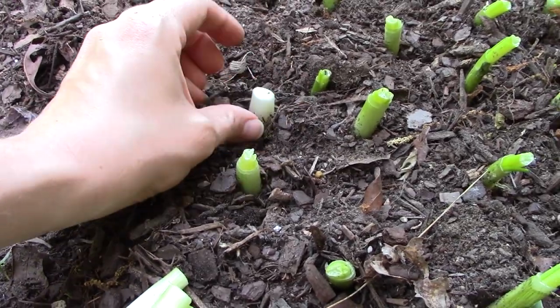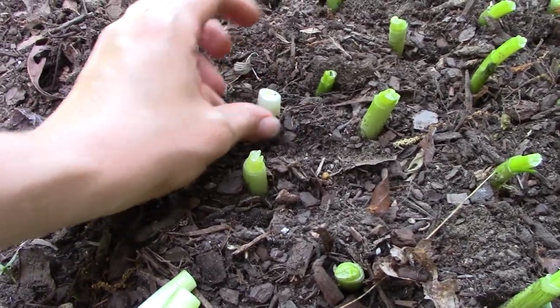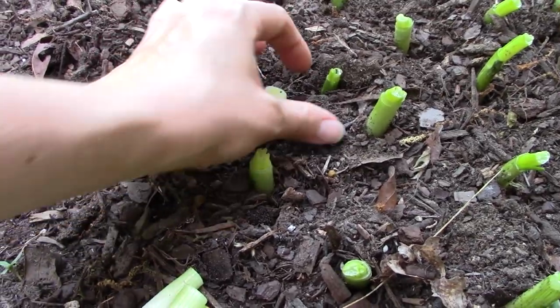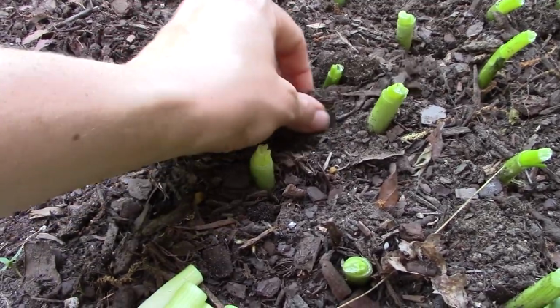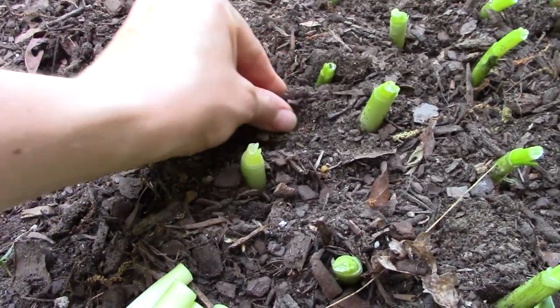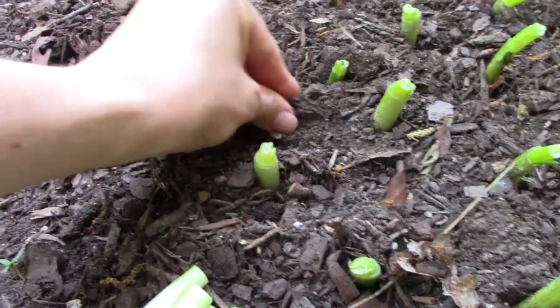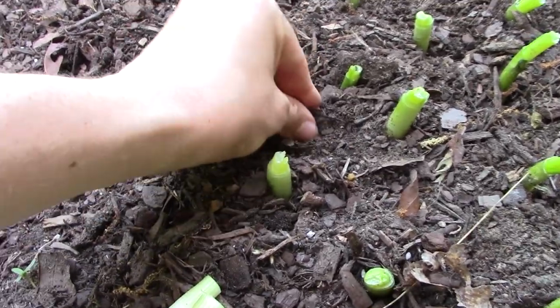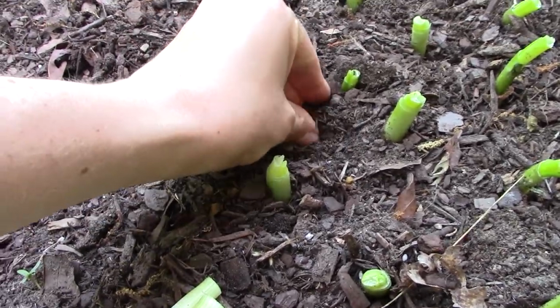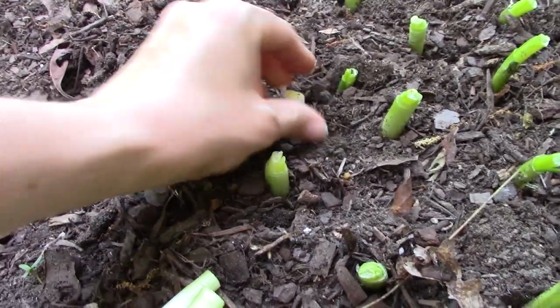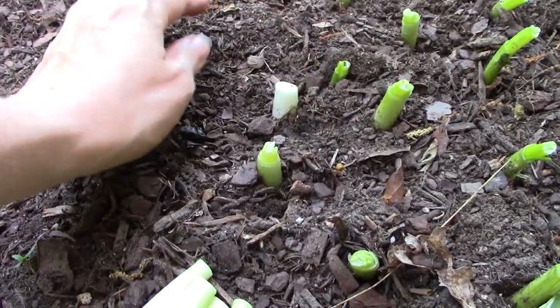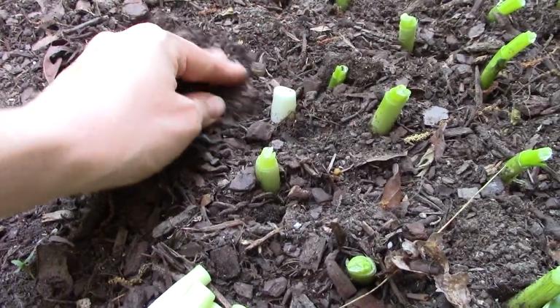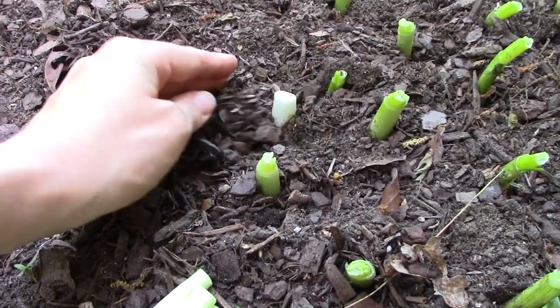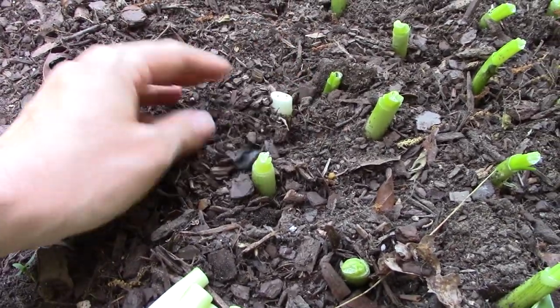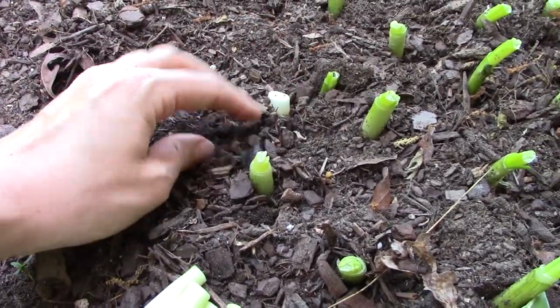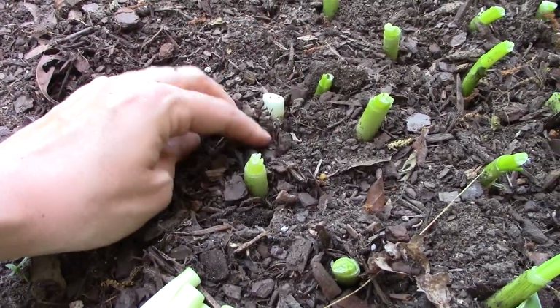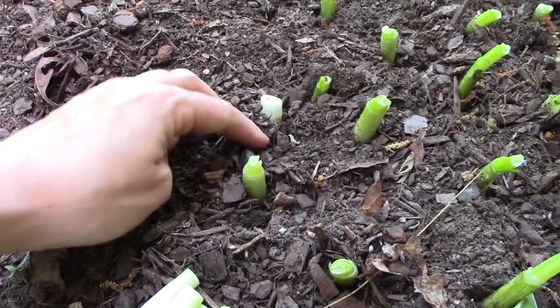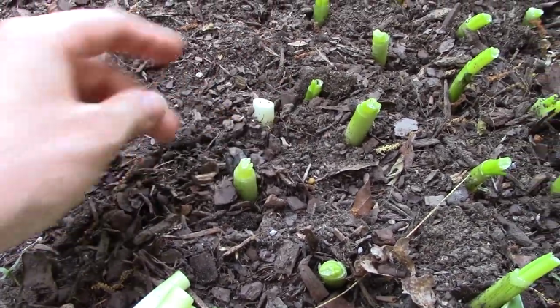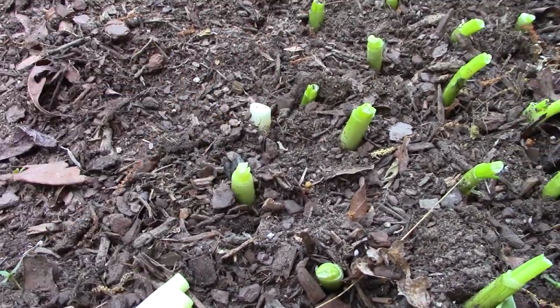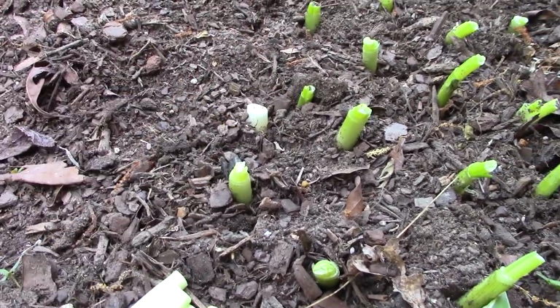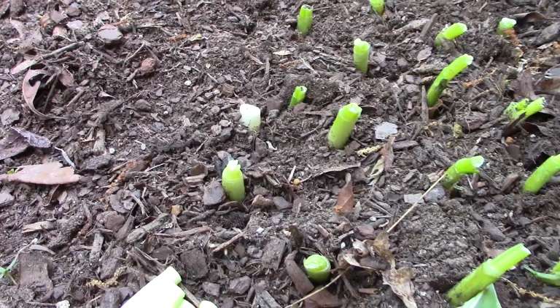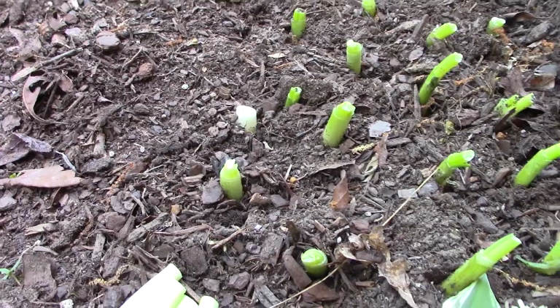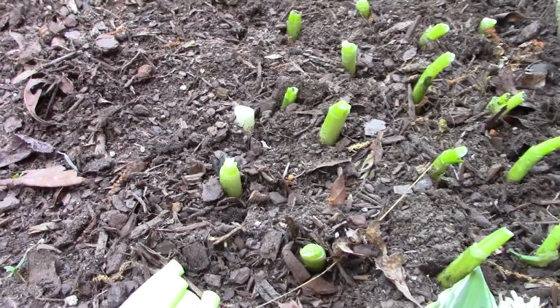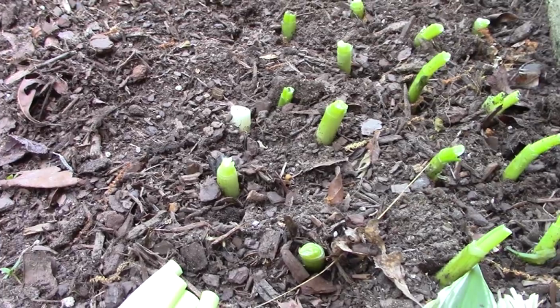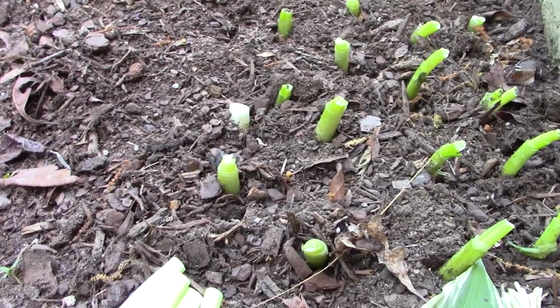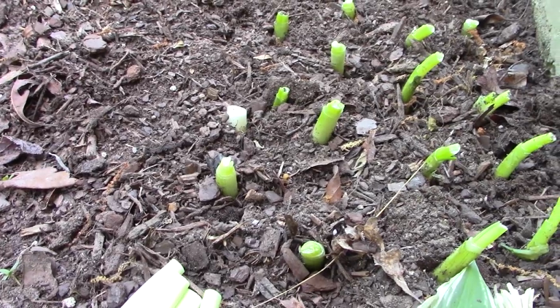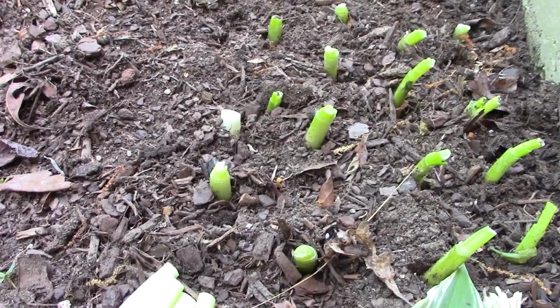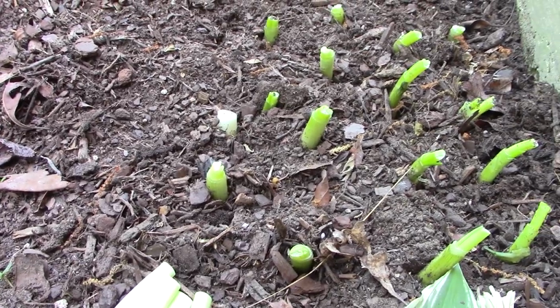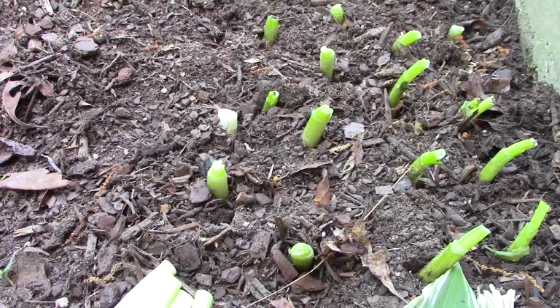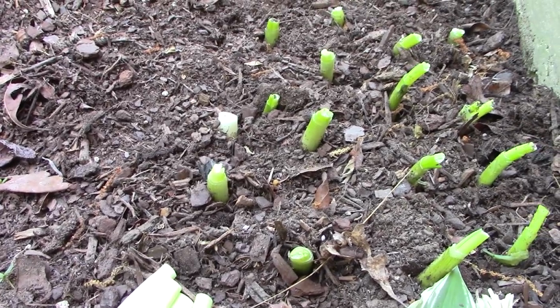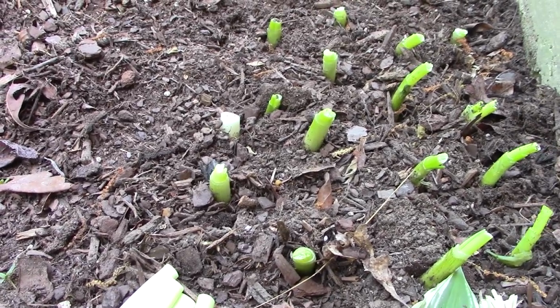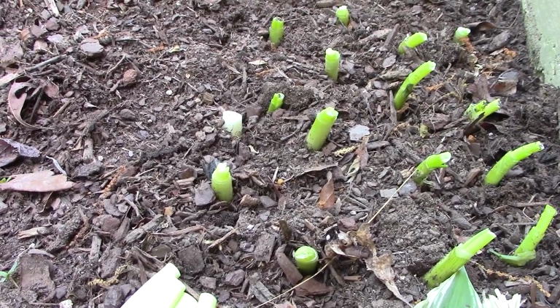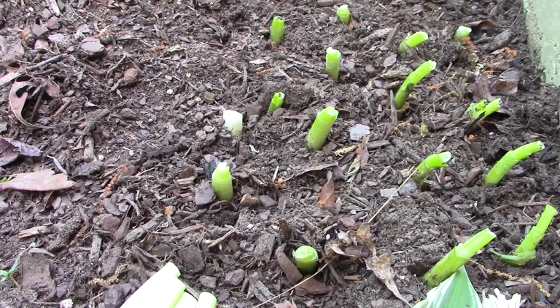That will regrow. You just keep it kind of moist out here and these guys will keep regrowing.